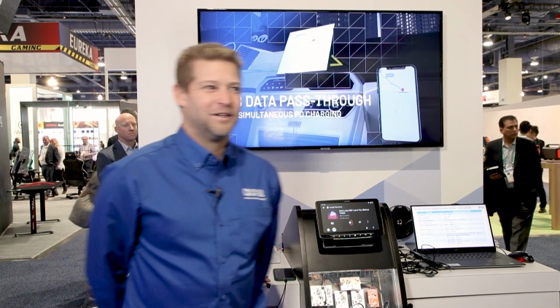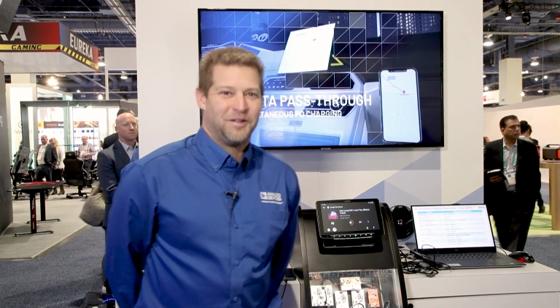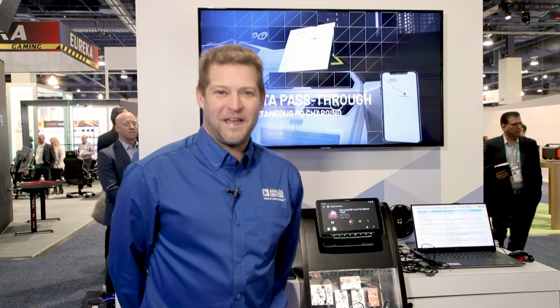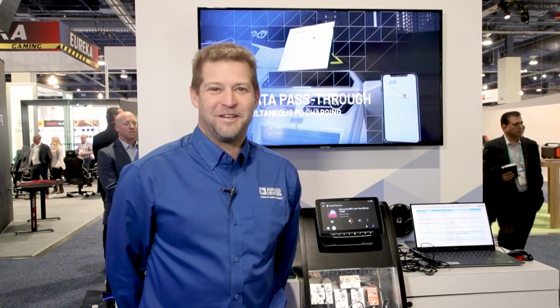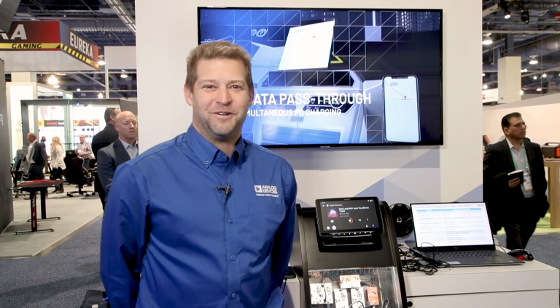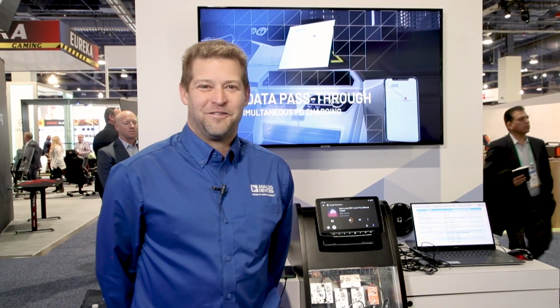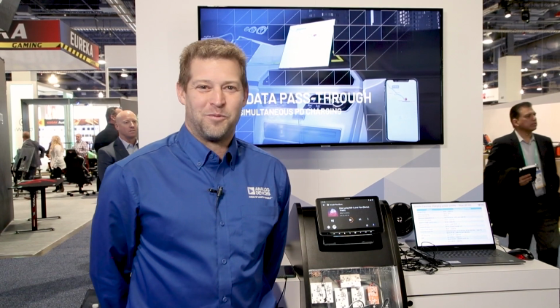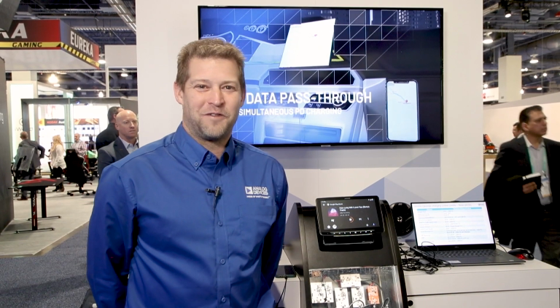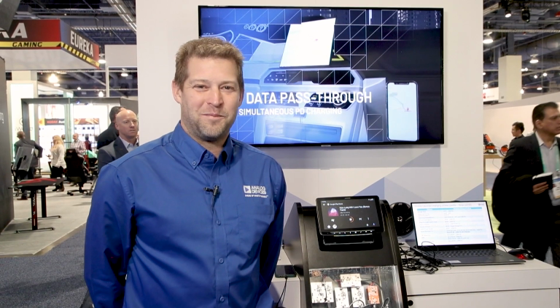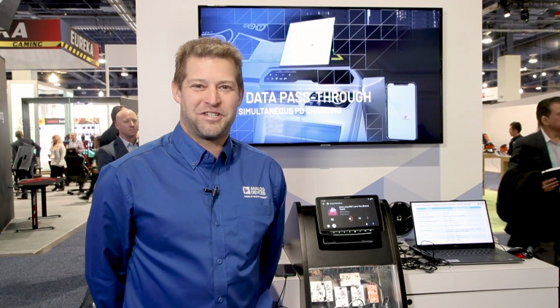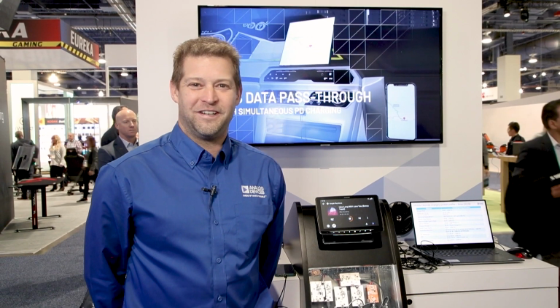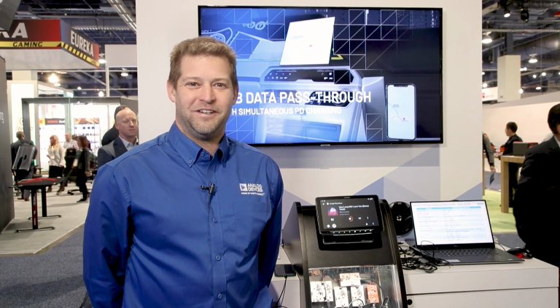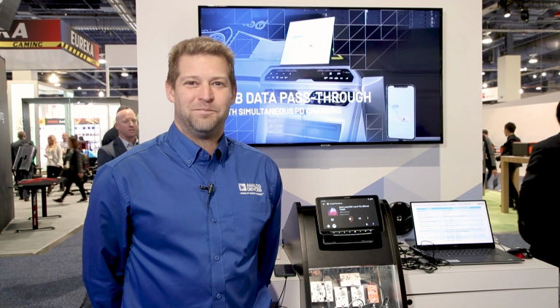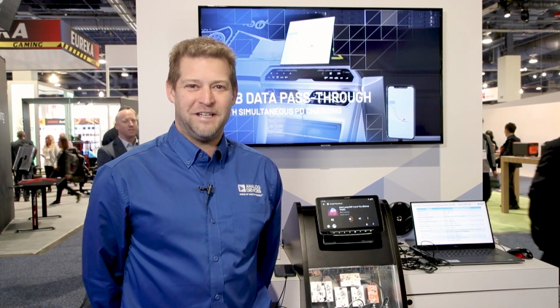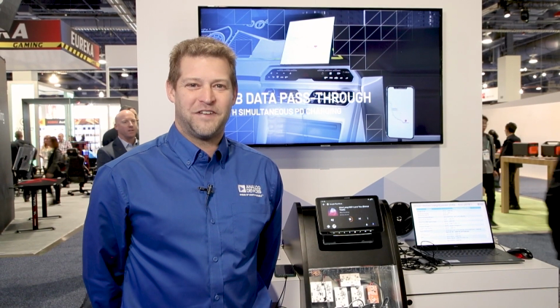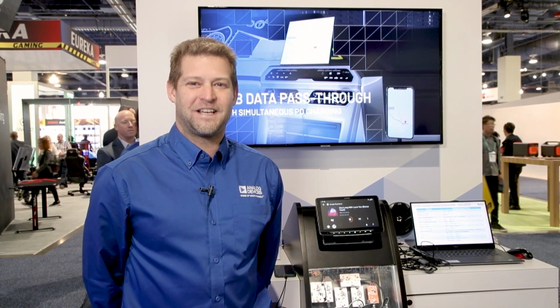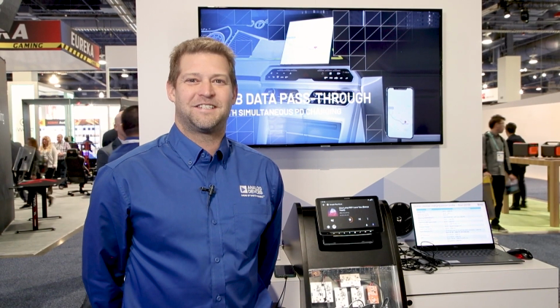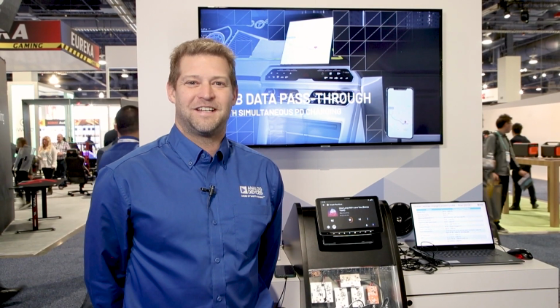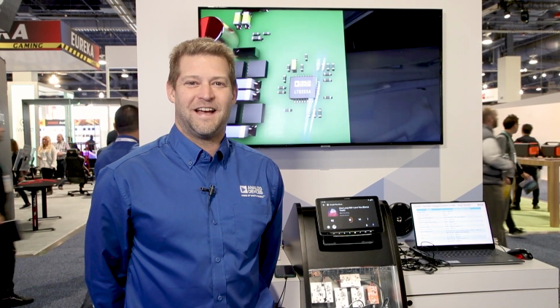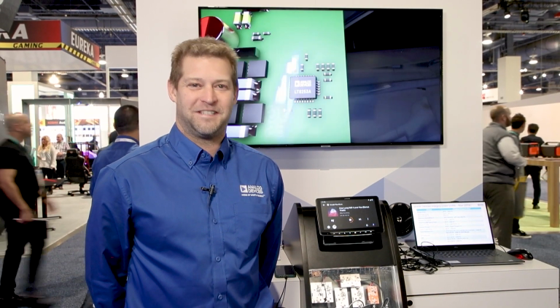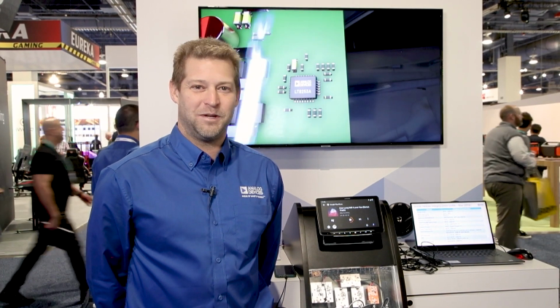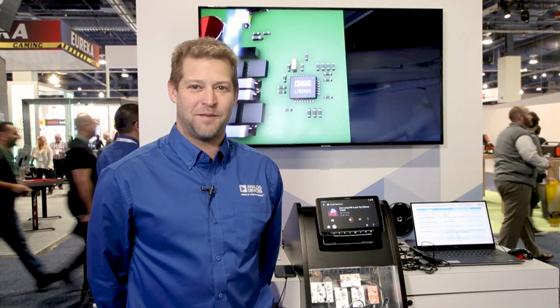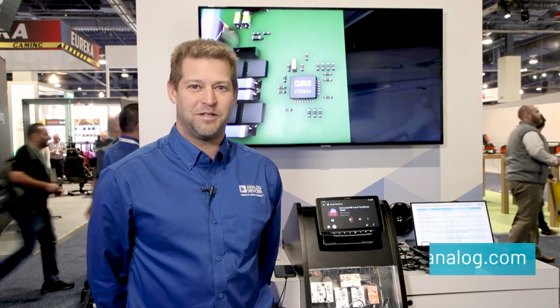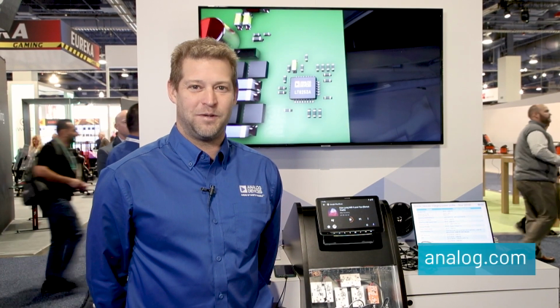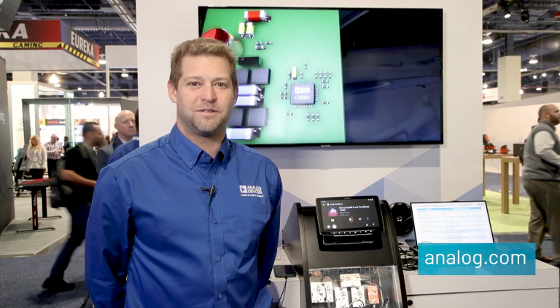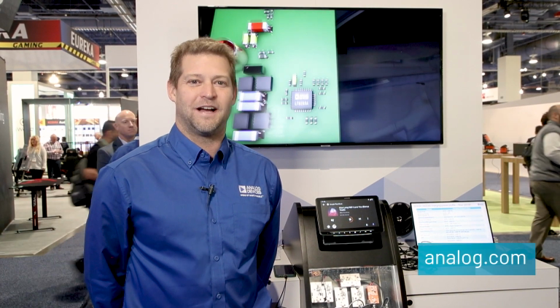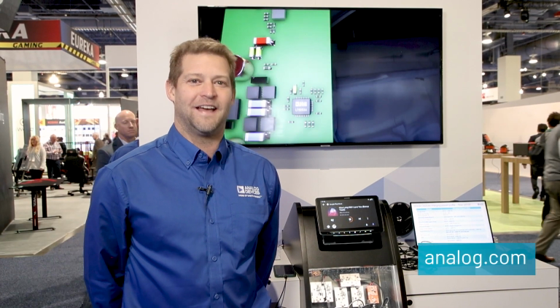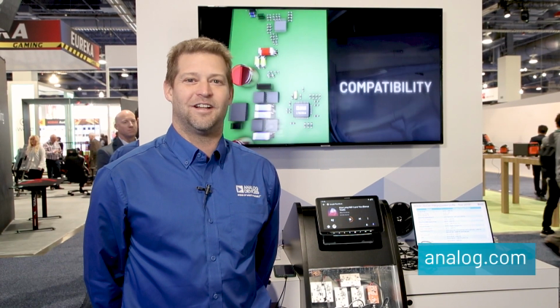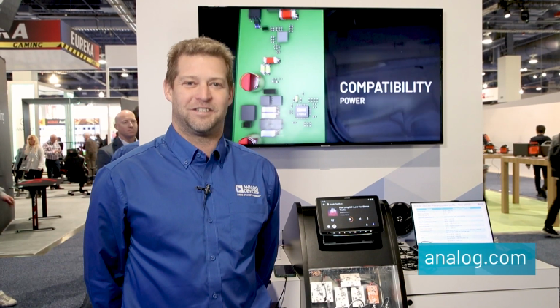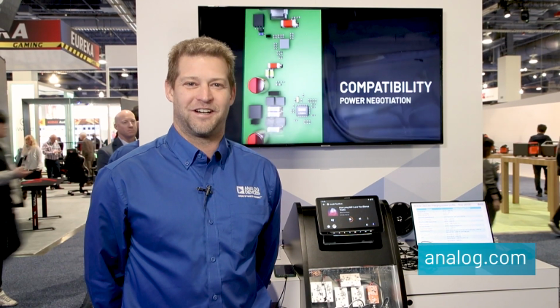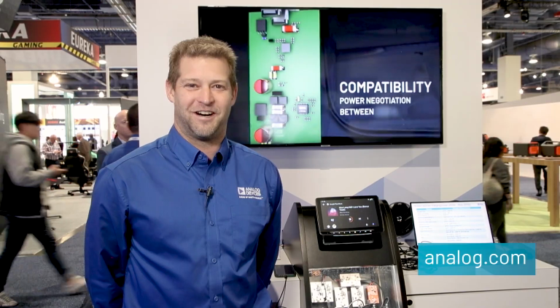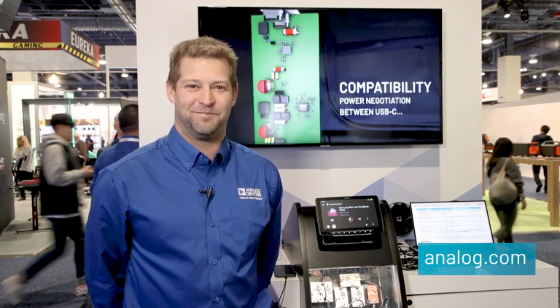Thank you. For more information, please visit us at www.analog.com.